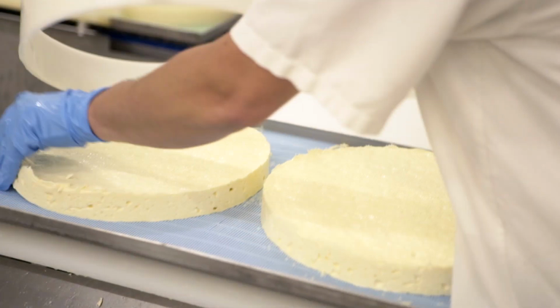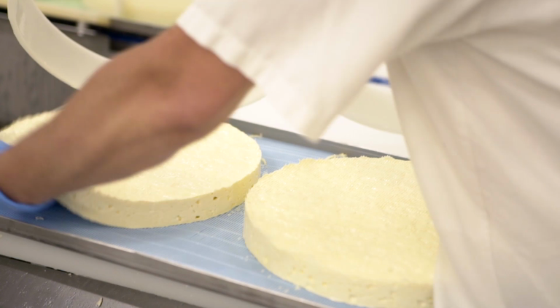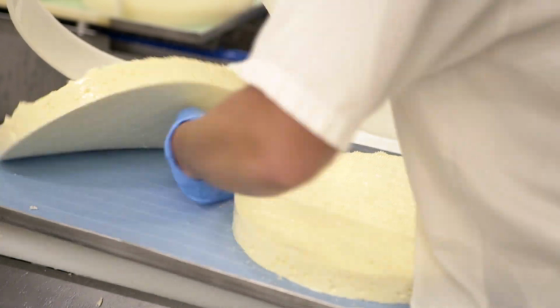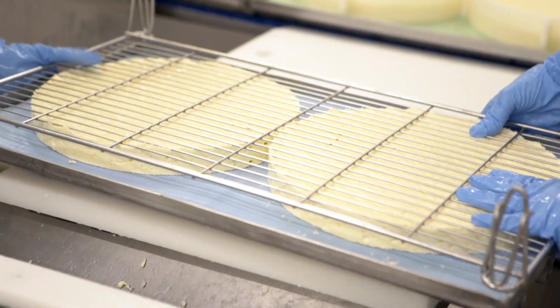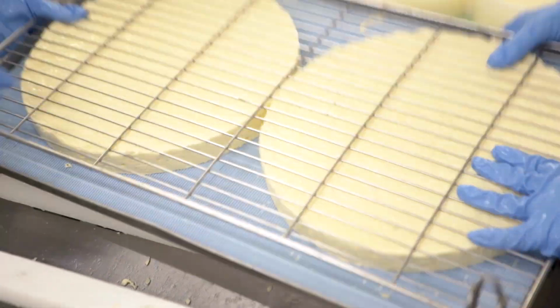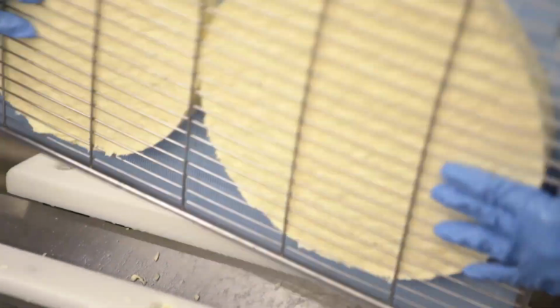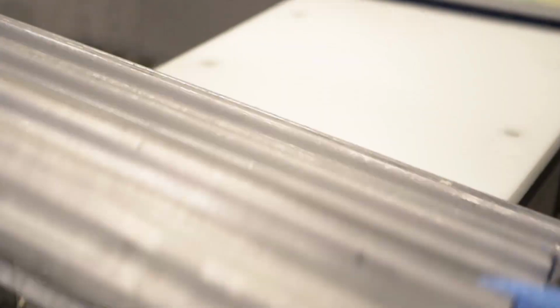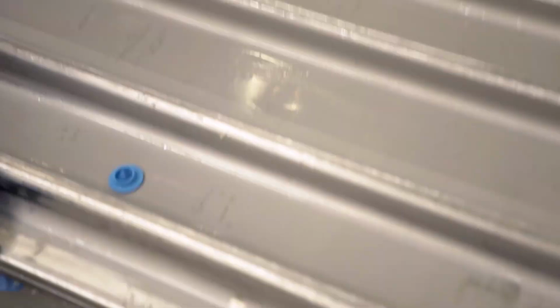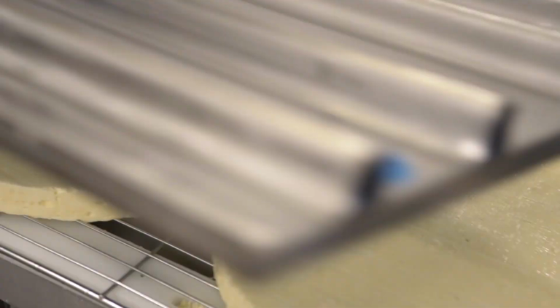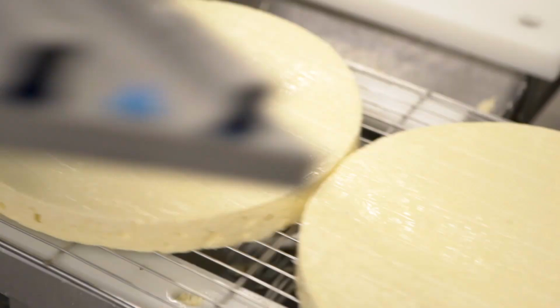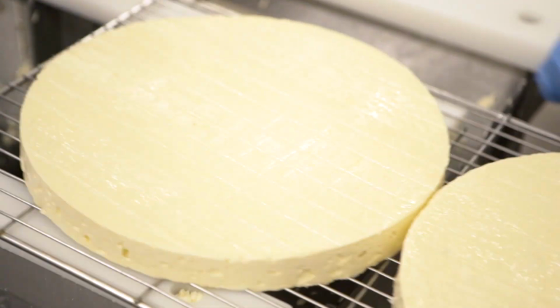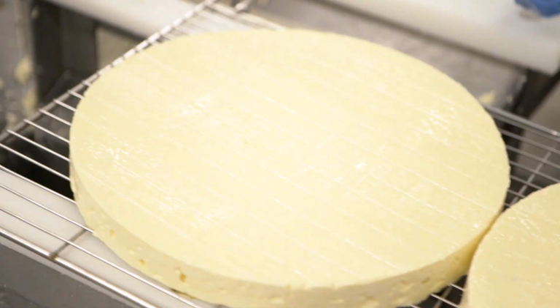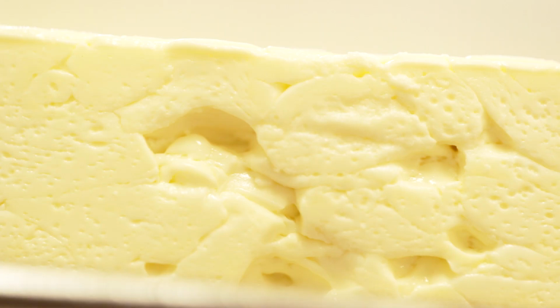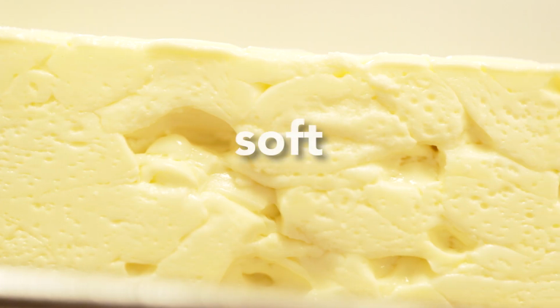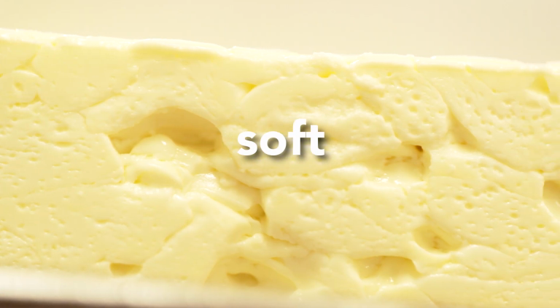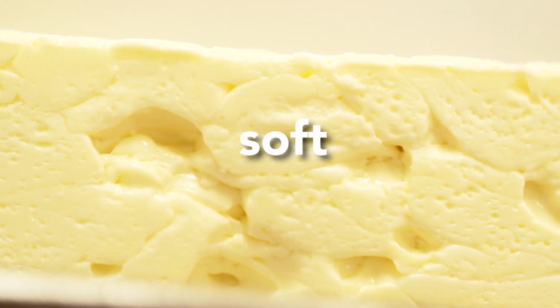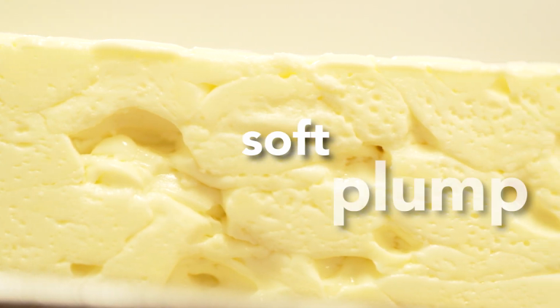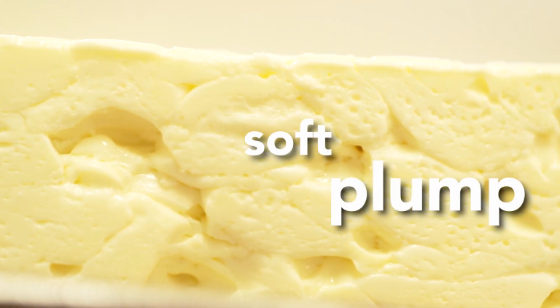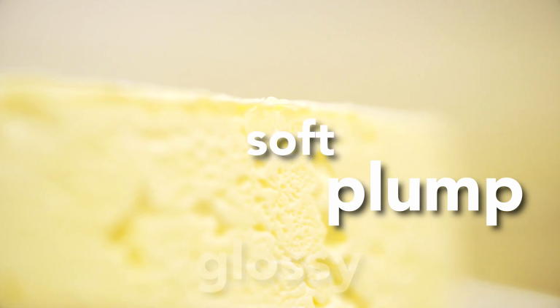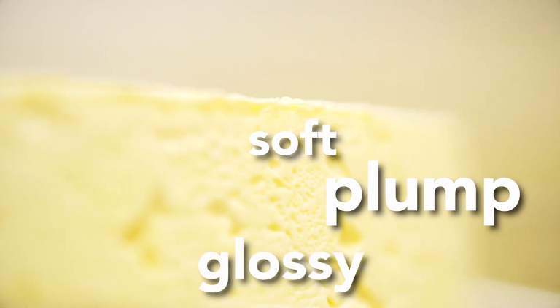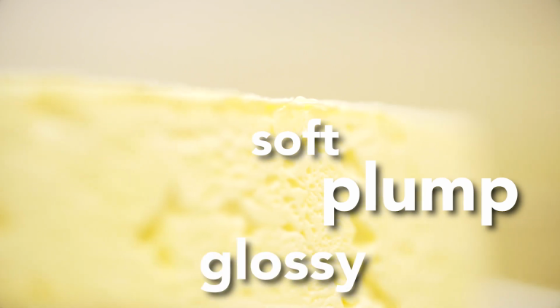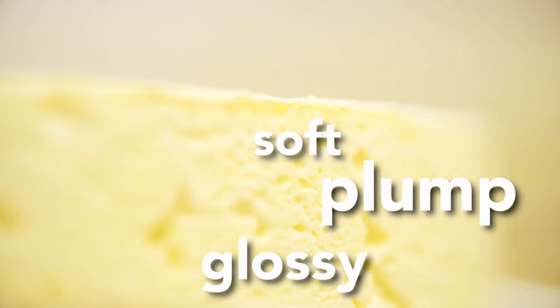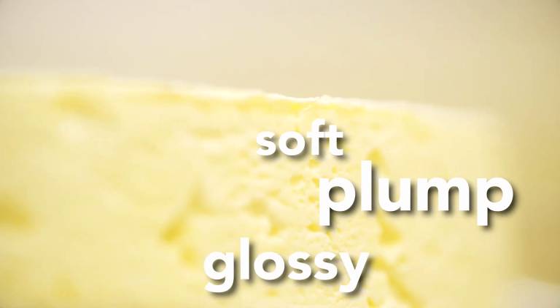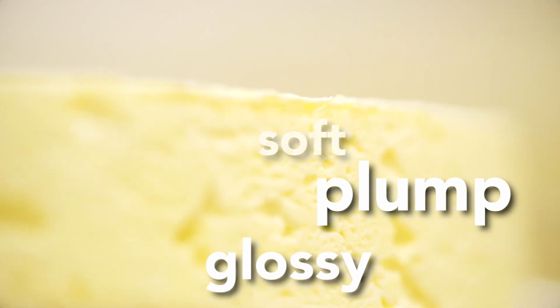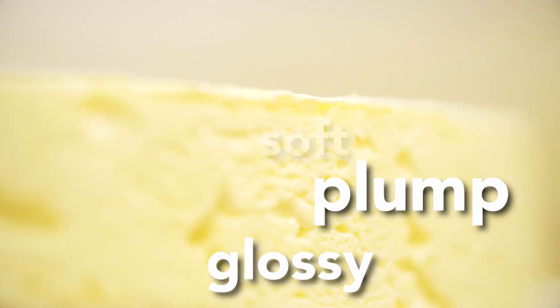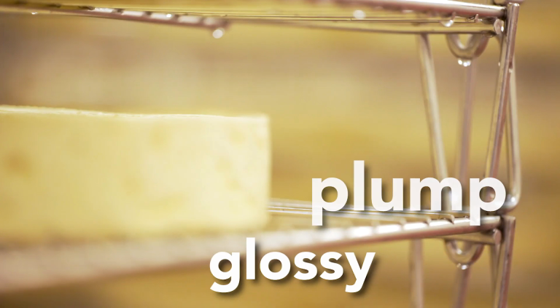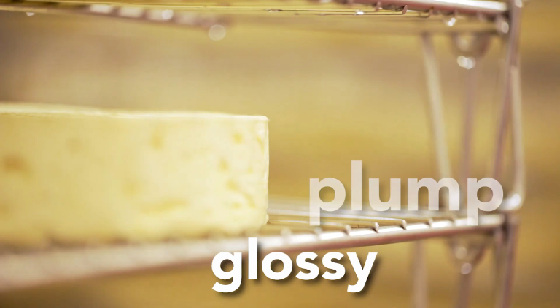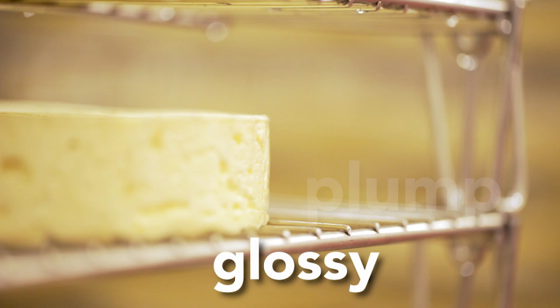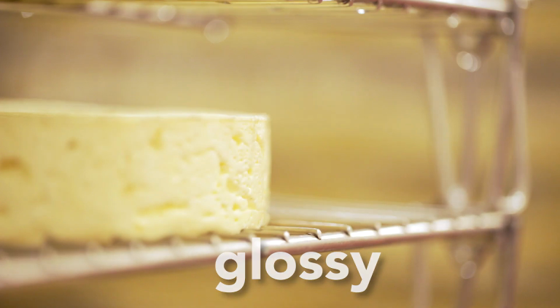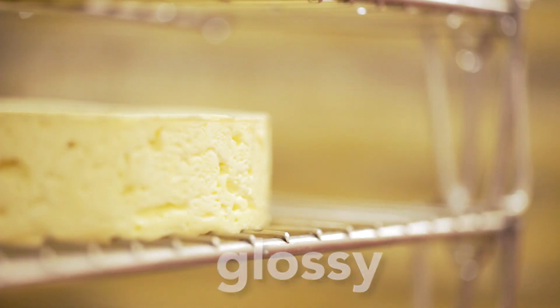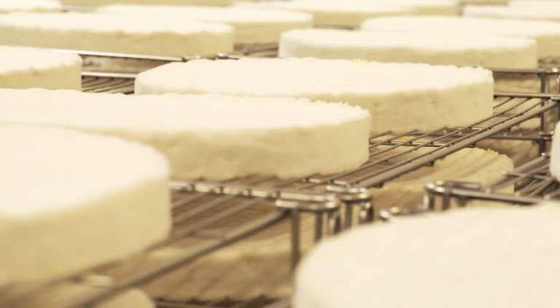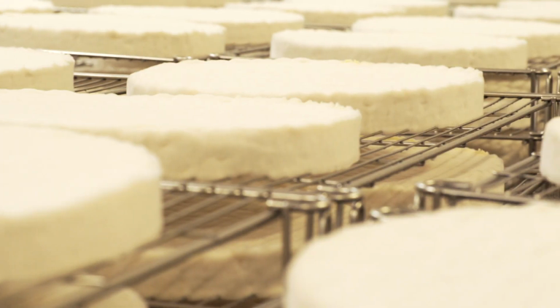The coat on the cheese actually changes the texture to soft and plump and glossy, and gives that flavour that people really enjoy.